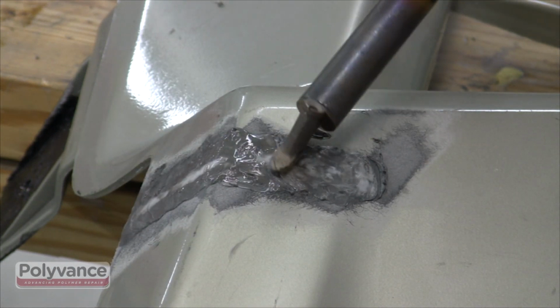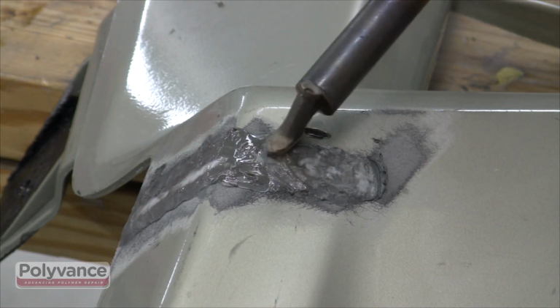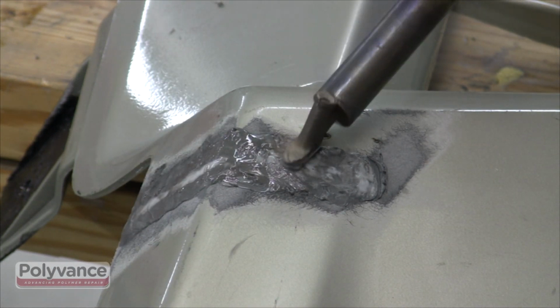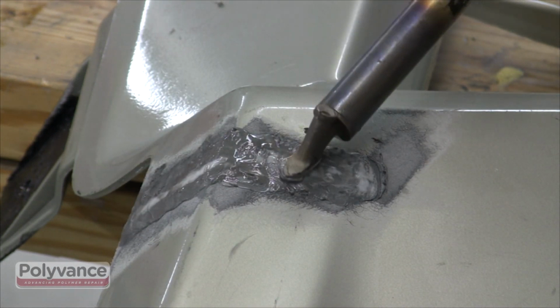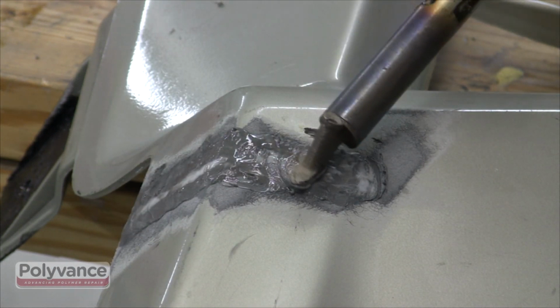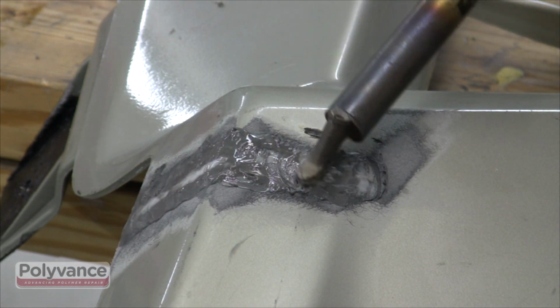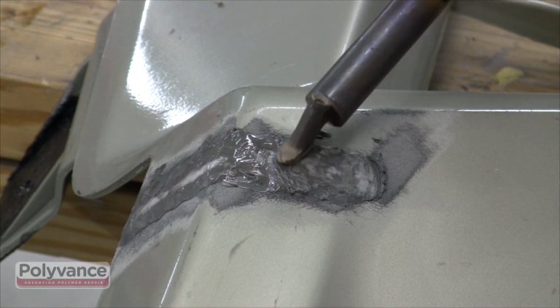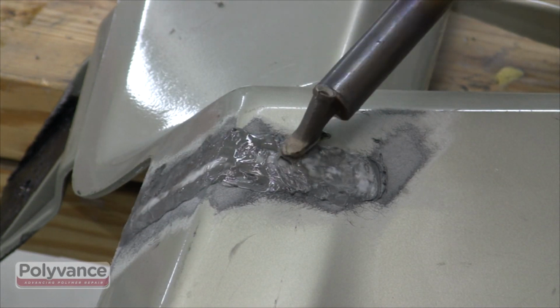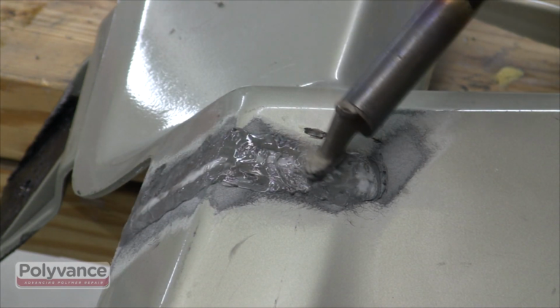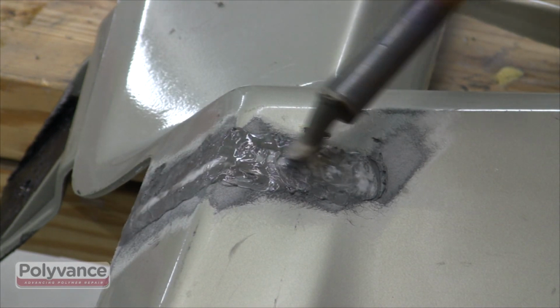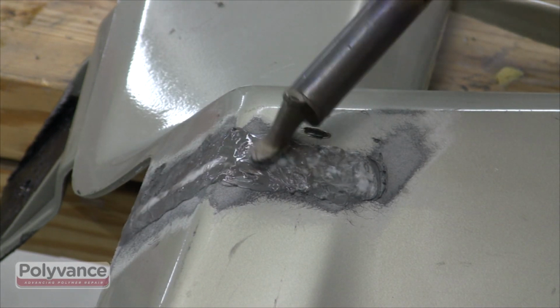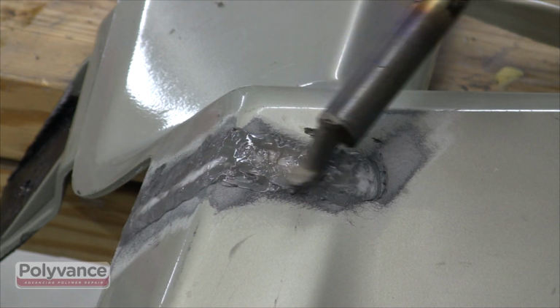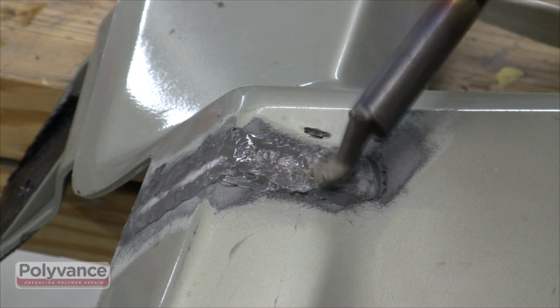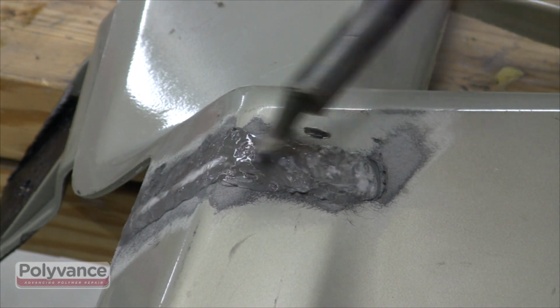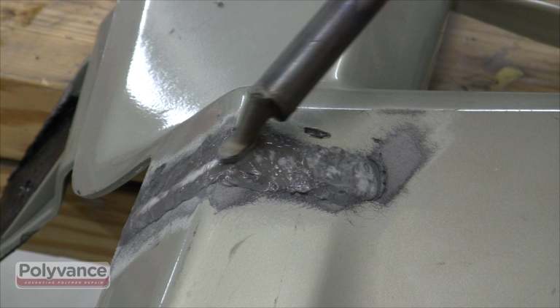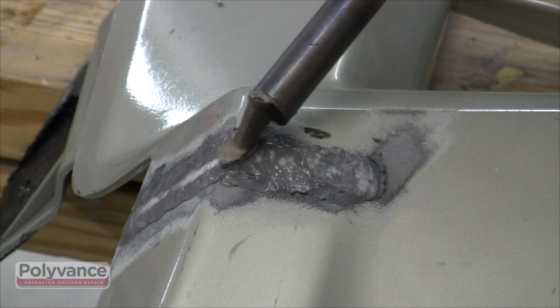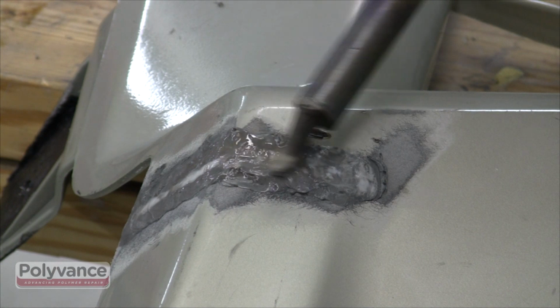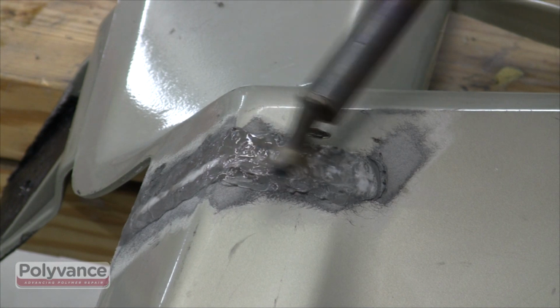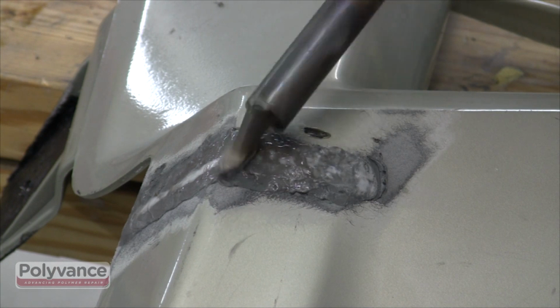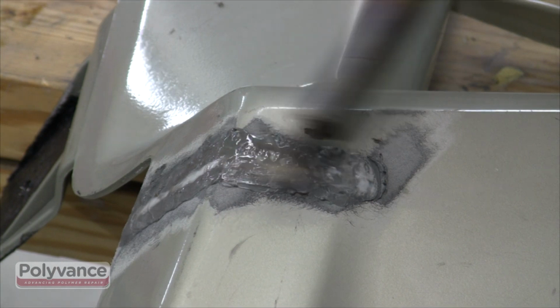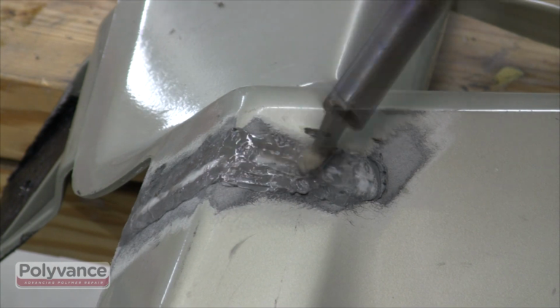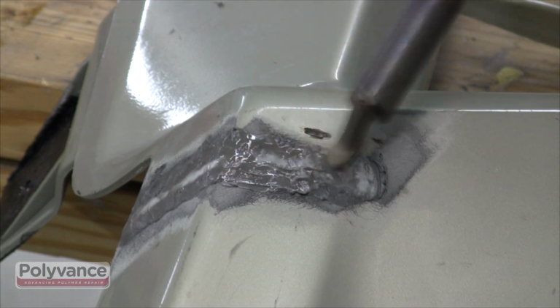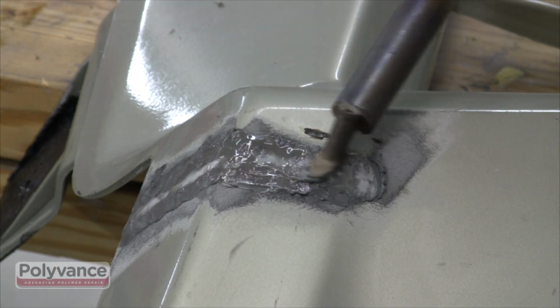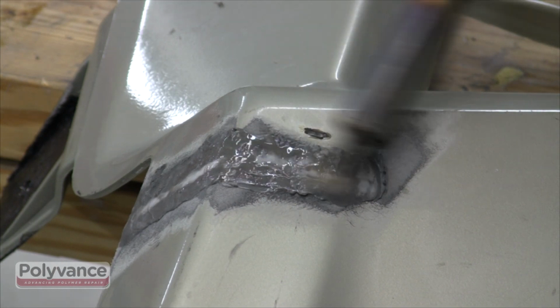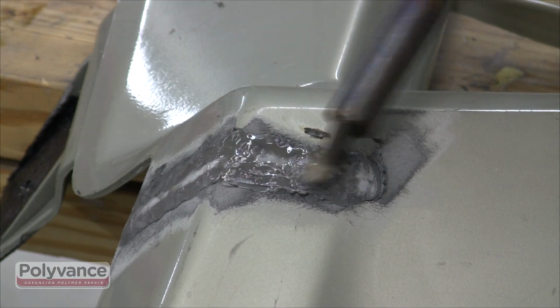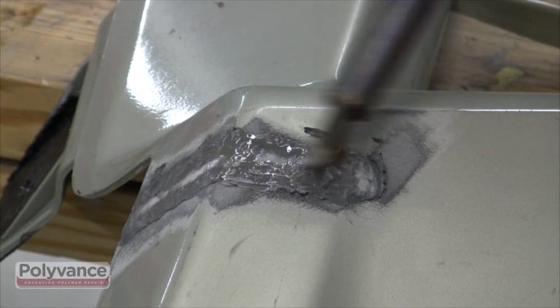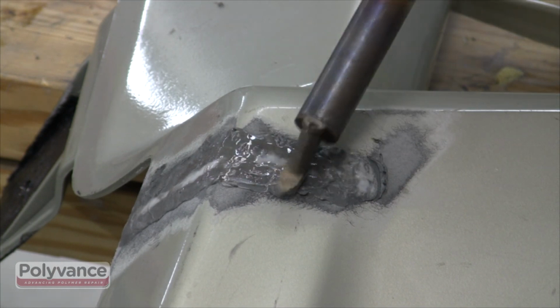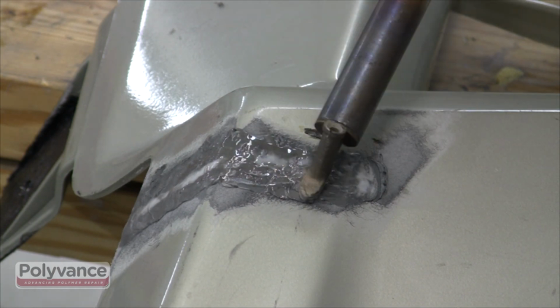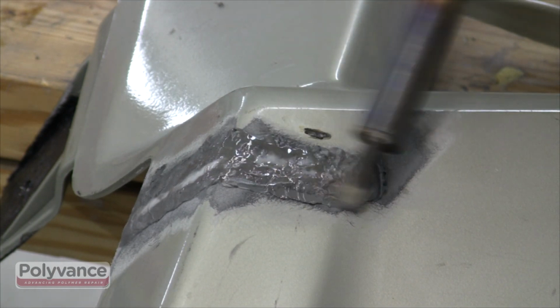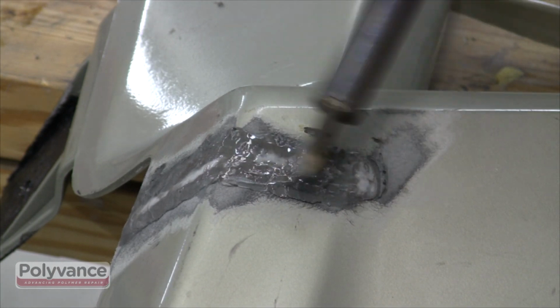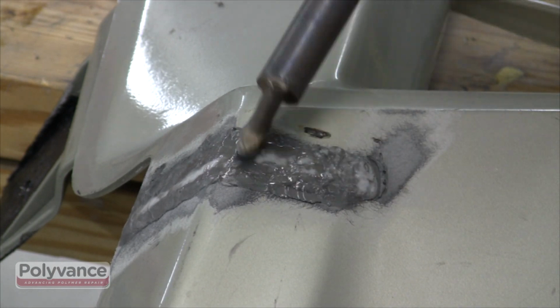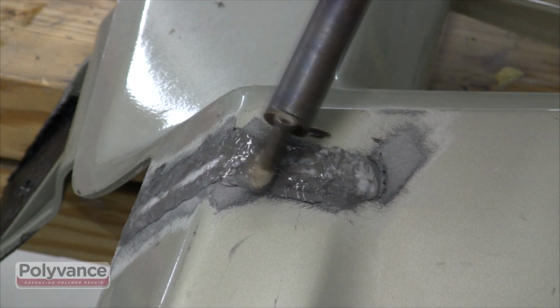Smoothing the weld with the tip of the welder will reduce the amount of sanding later on.